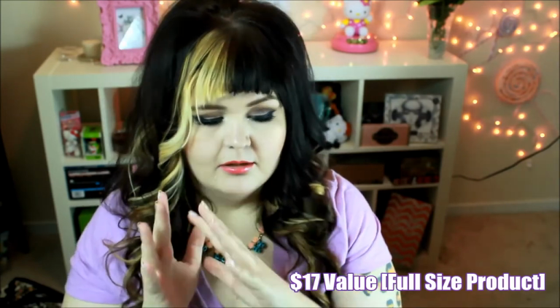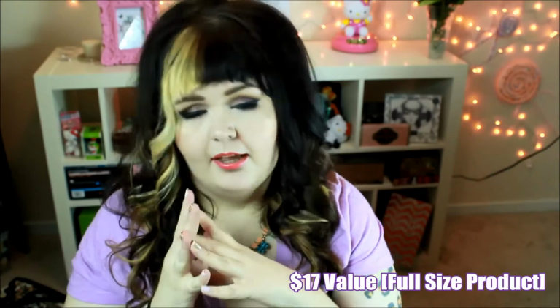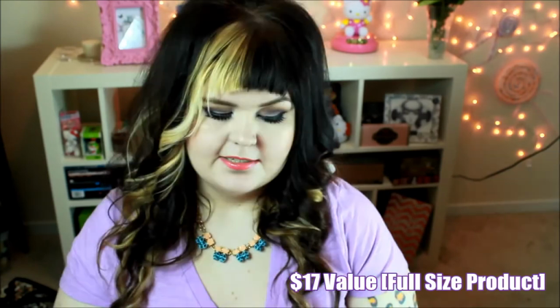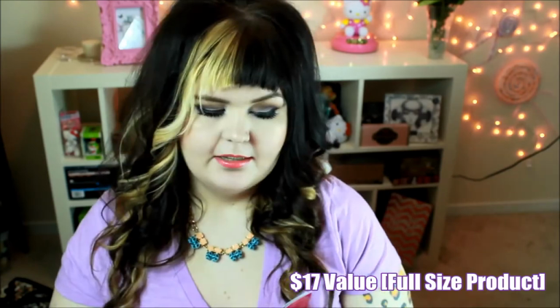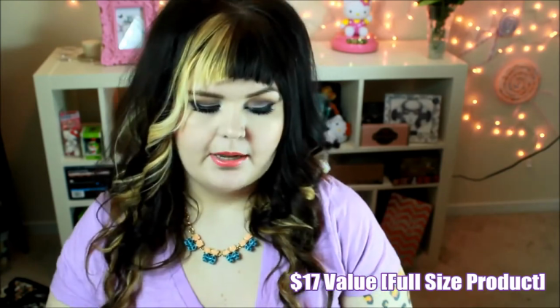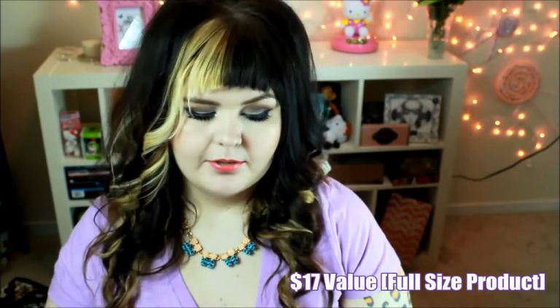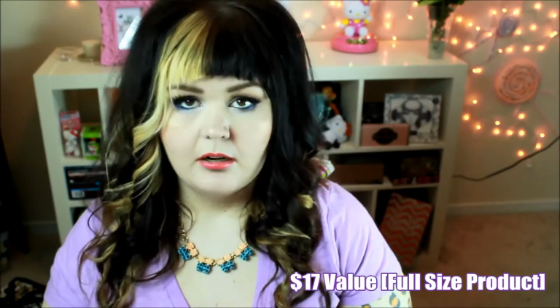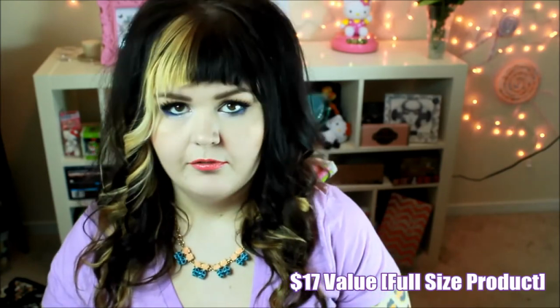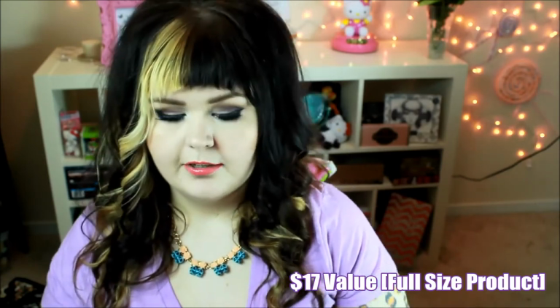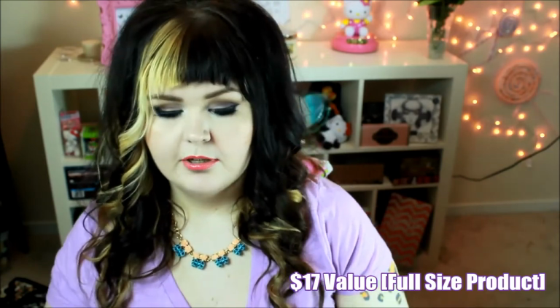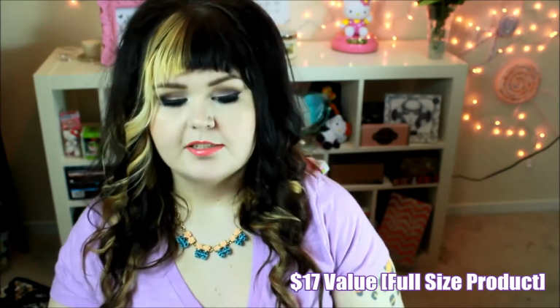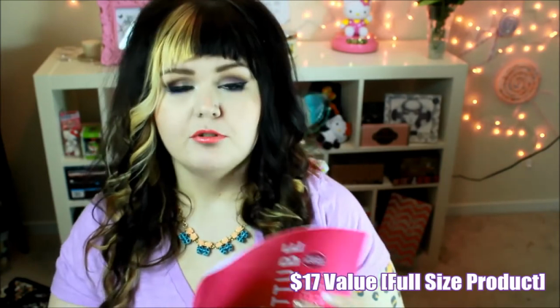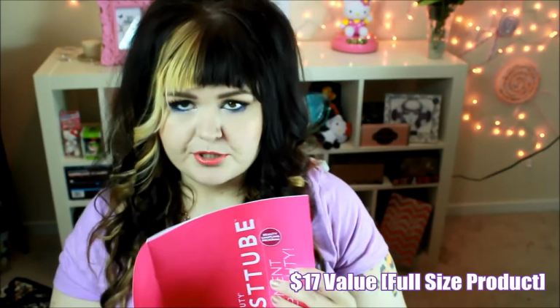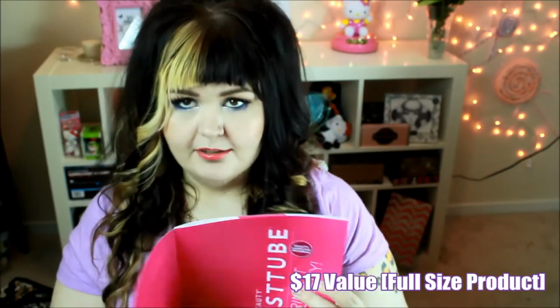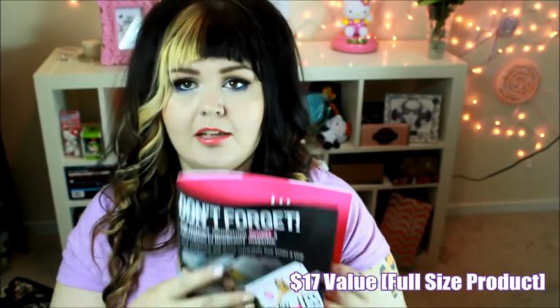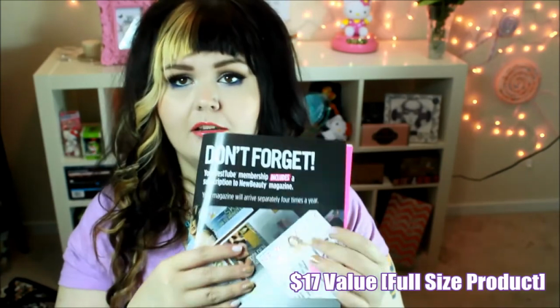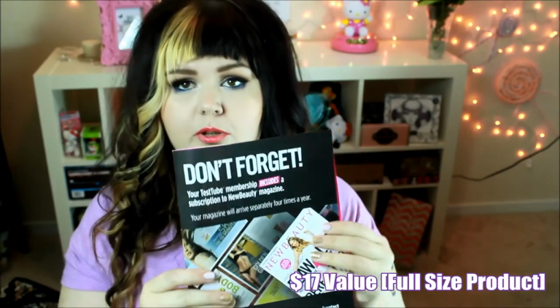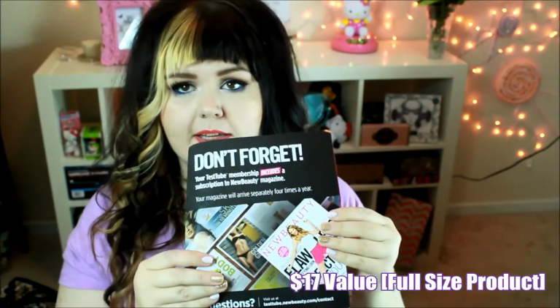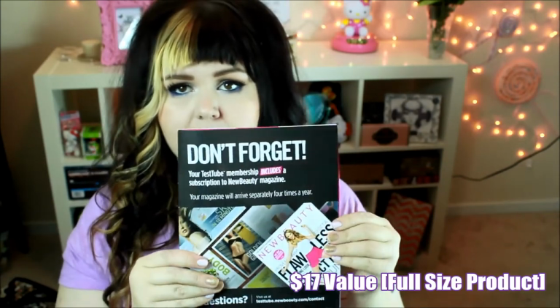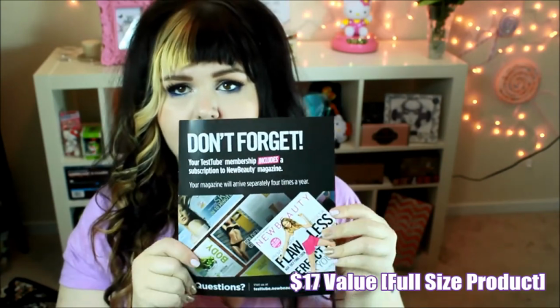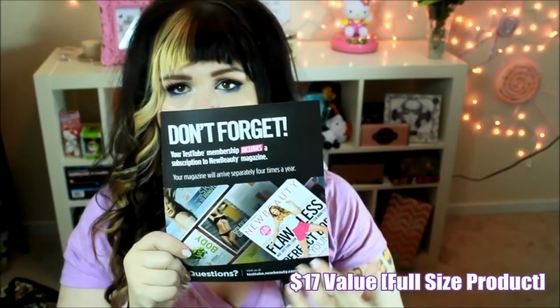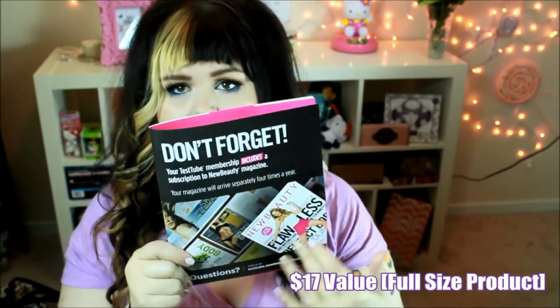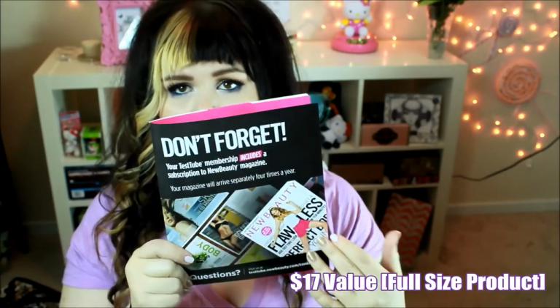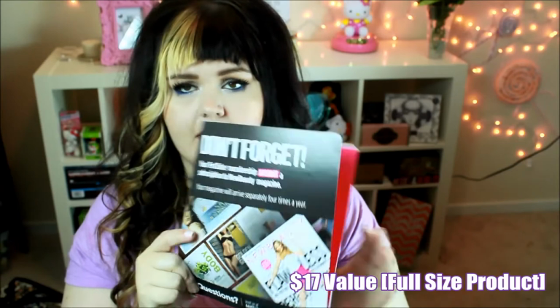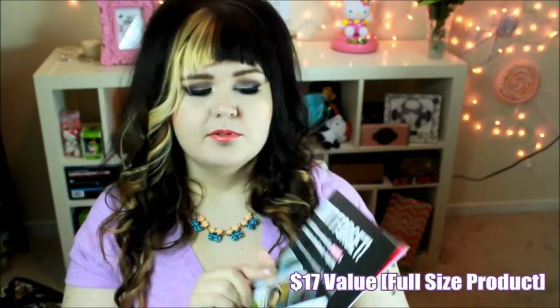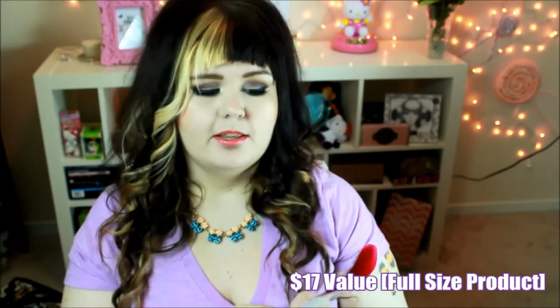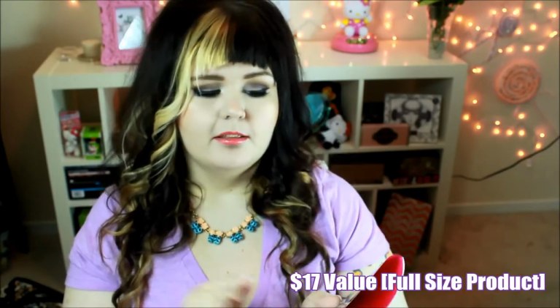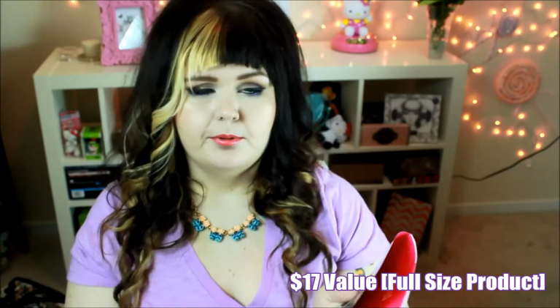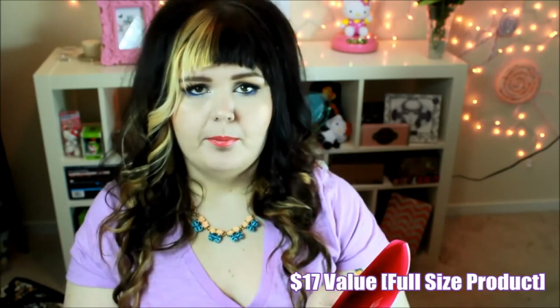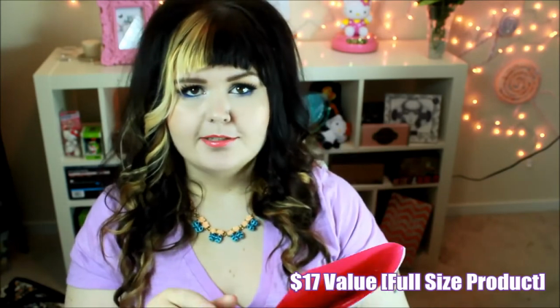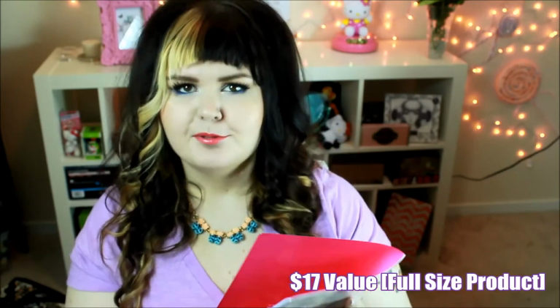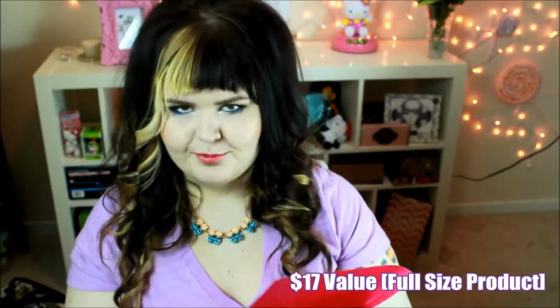And it does say in the back — don't forget that you do get the subscription to New Beauty Magazine, which I'm excited to get. That comes with your beauty box subscription.